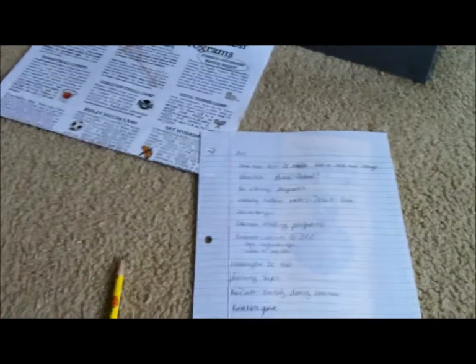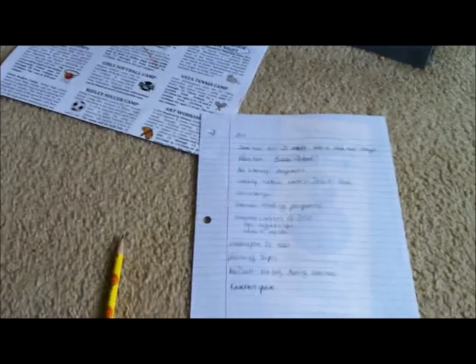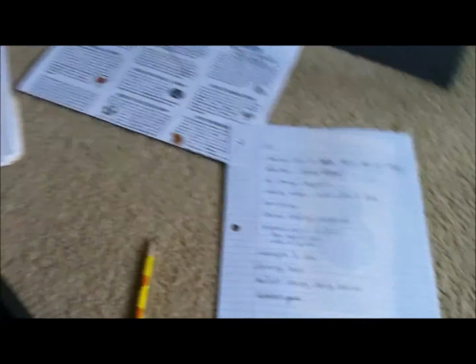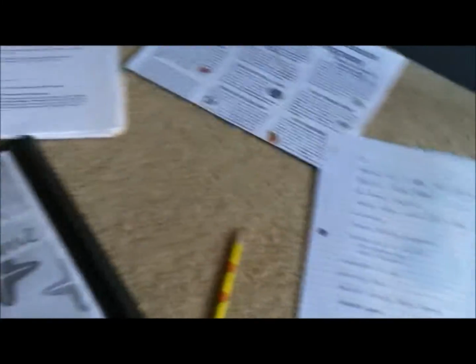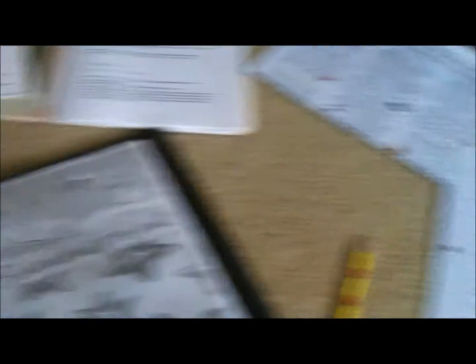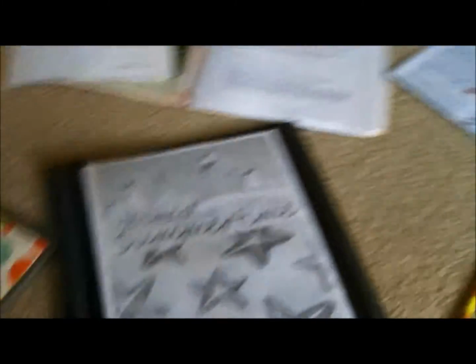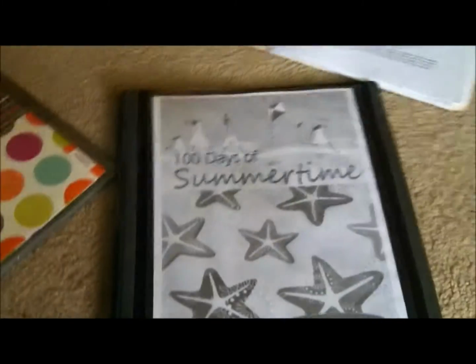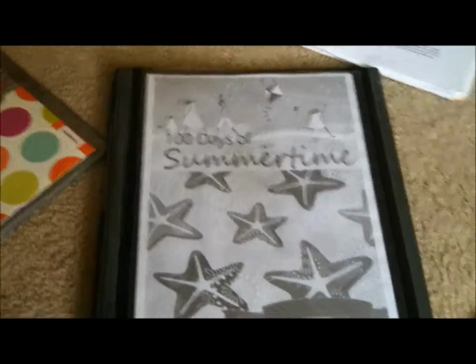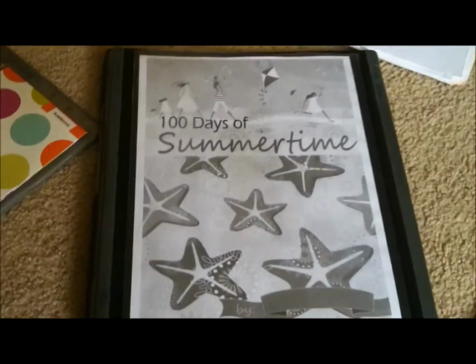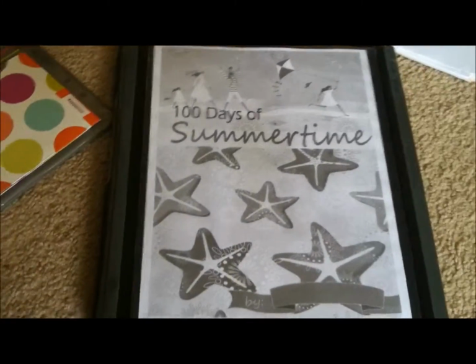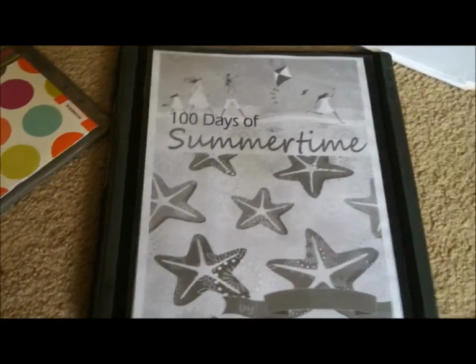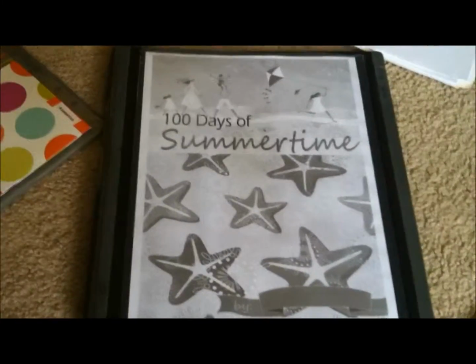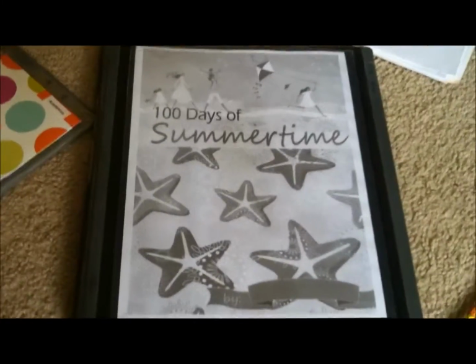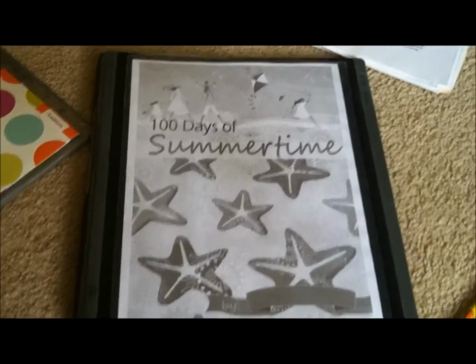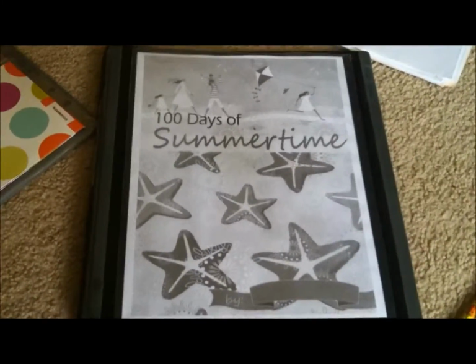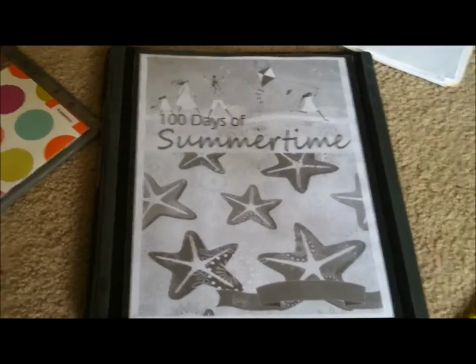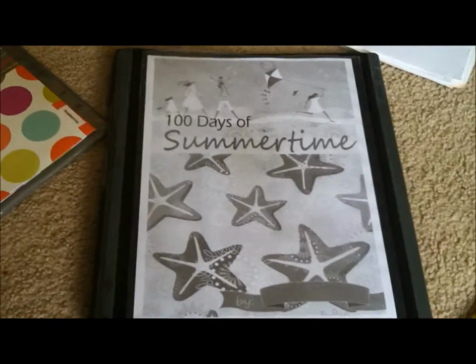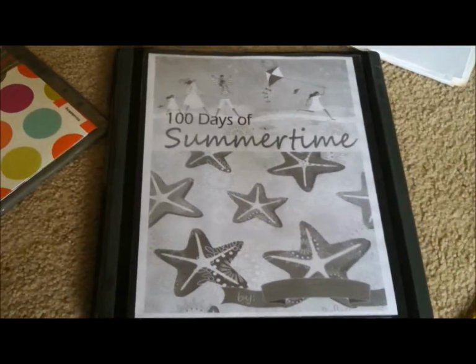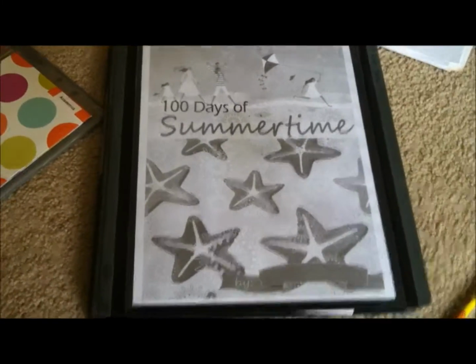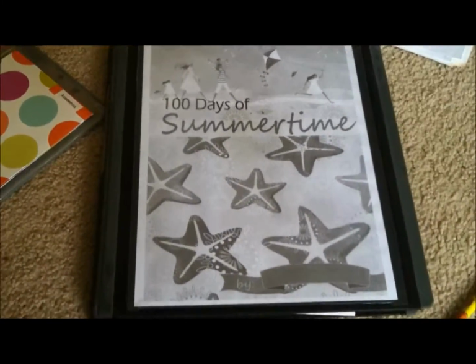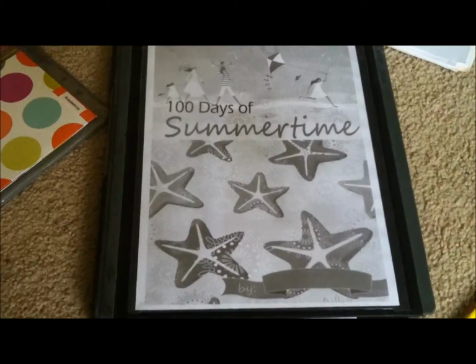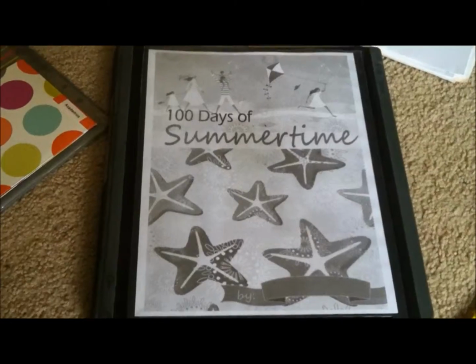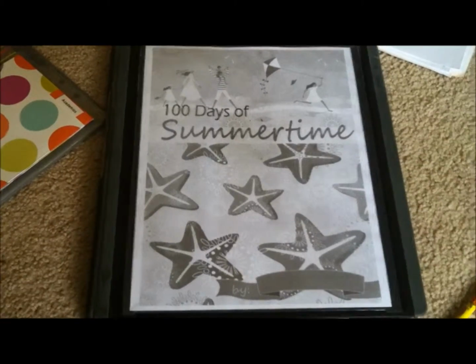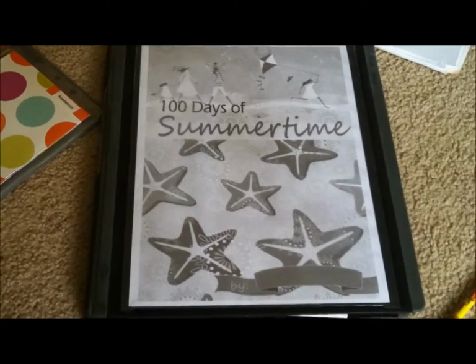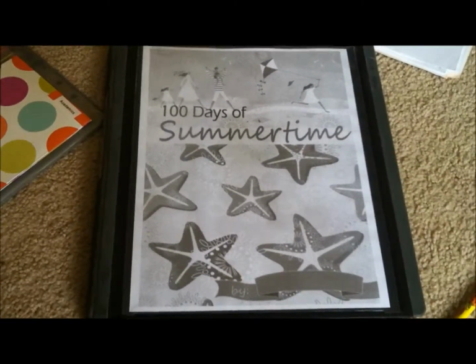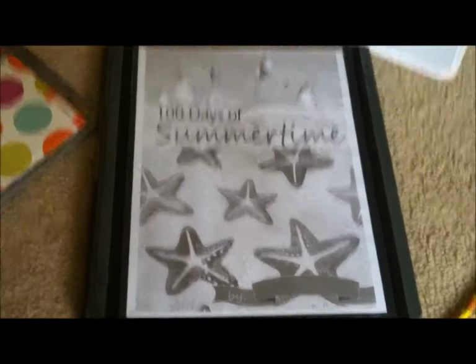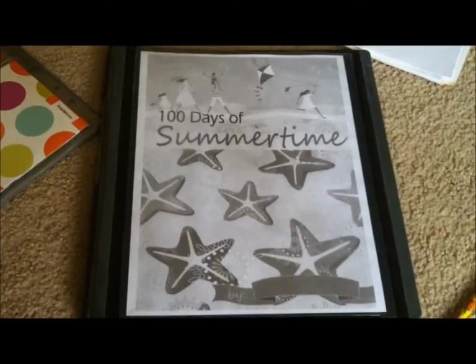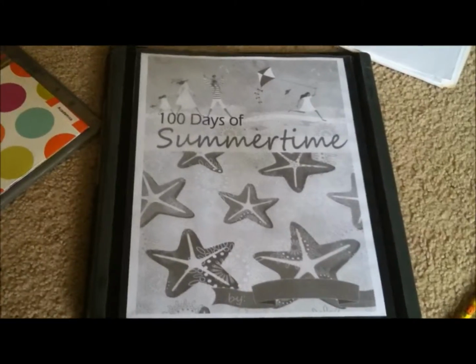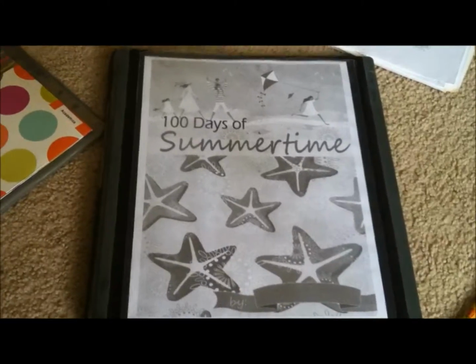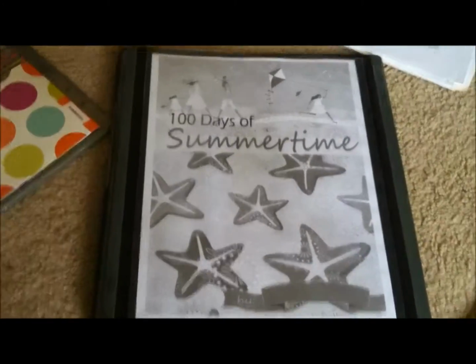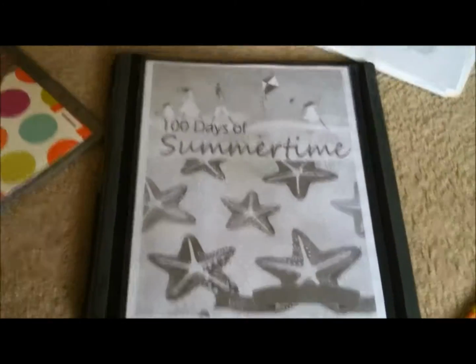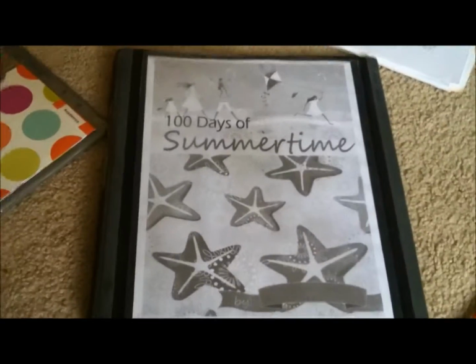So there you have it — 100 Days of Summertime. And that's your sneak peek. I'll have more next week.